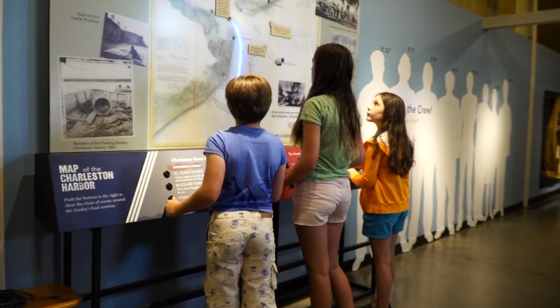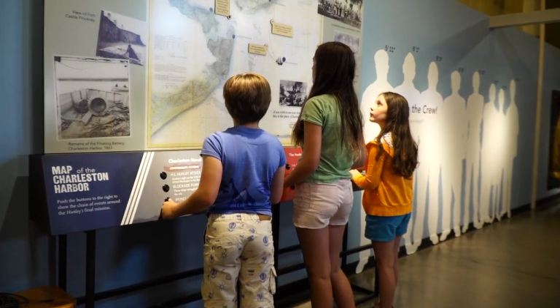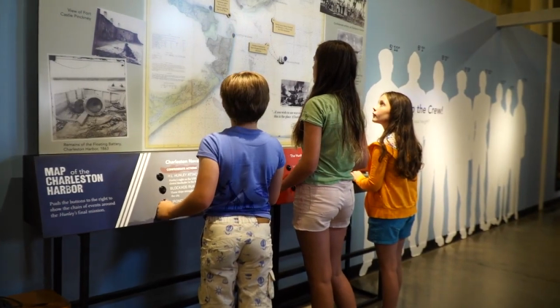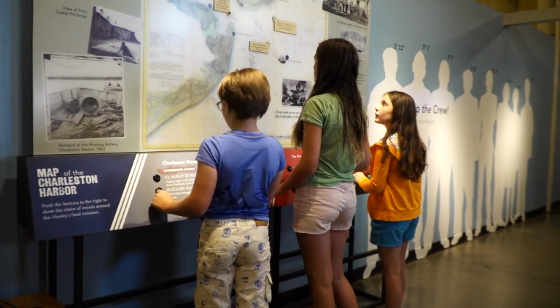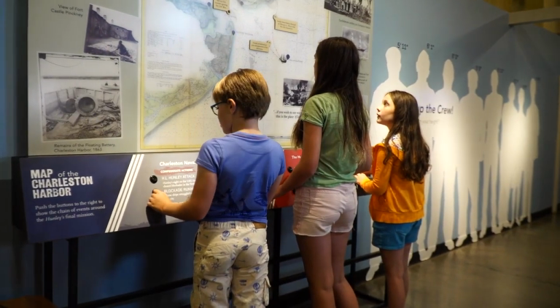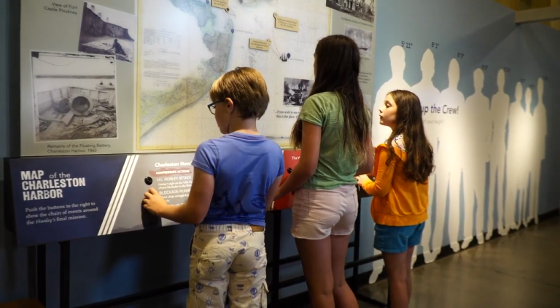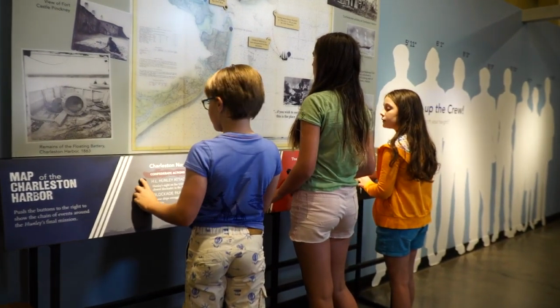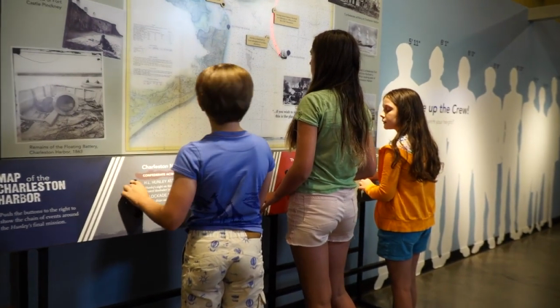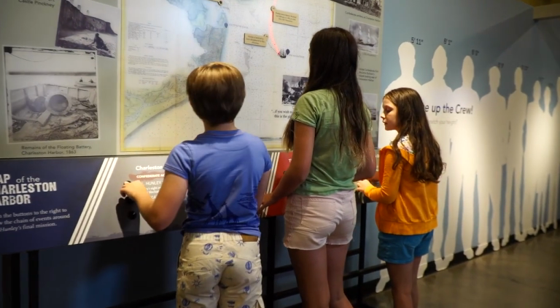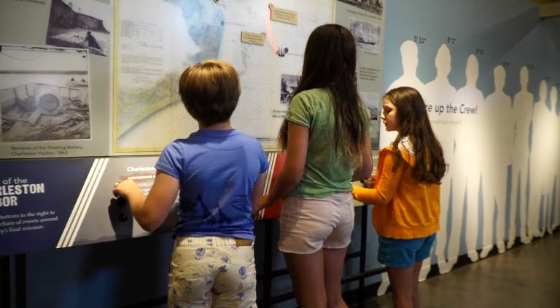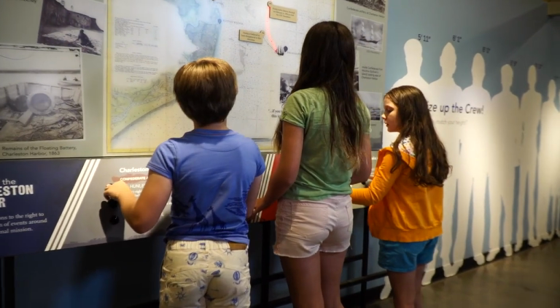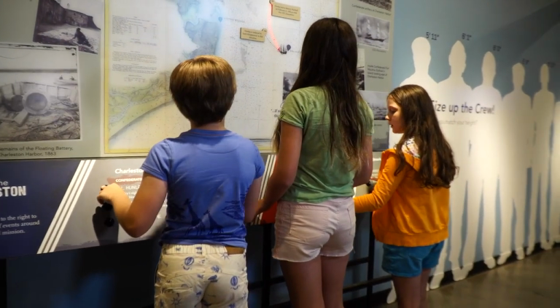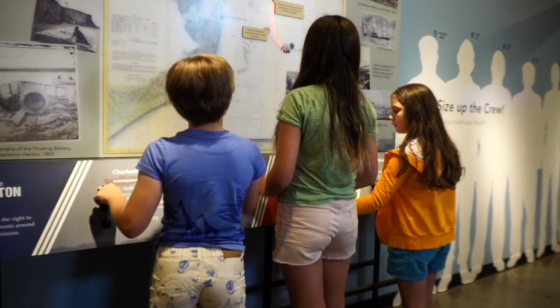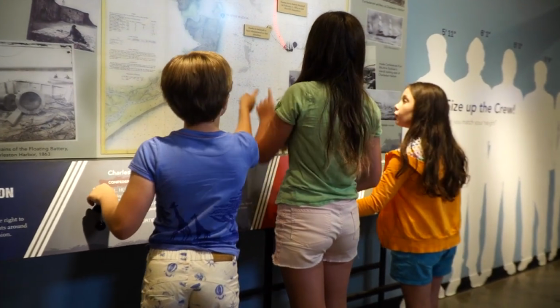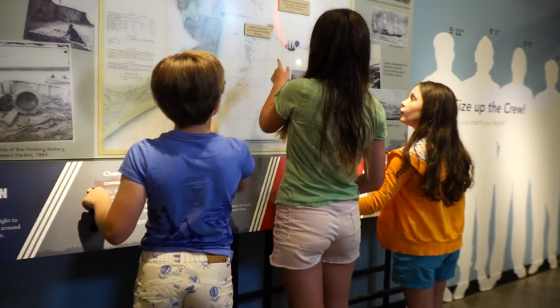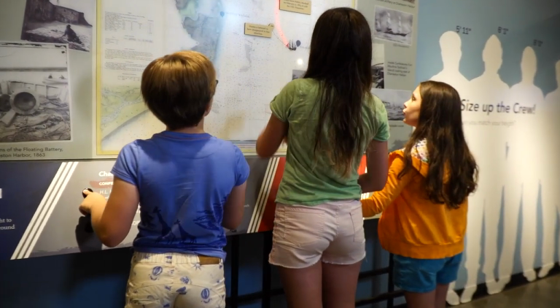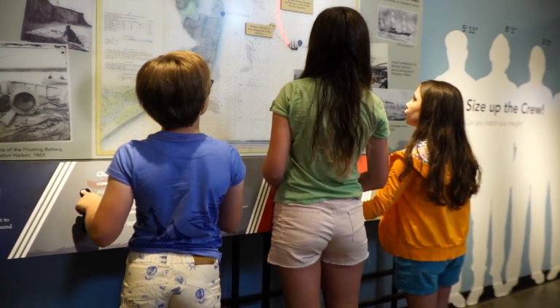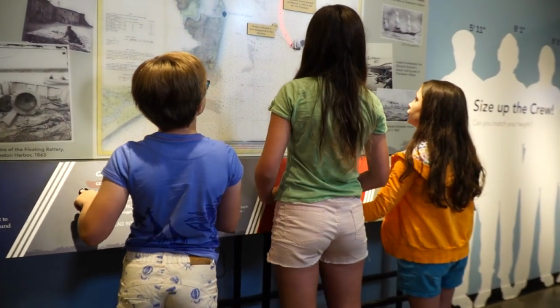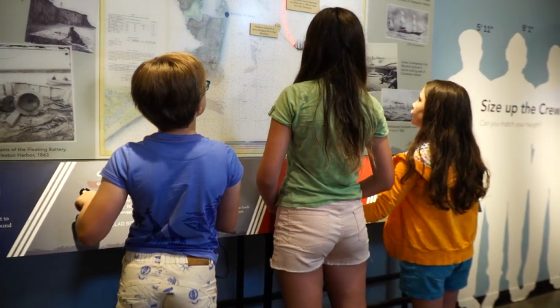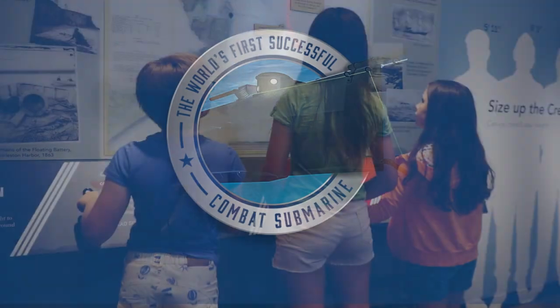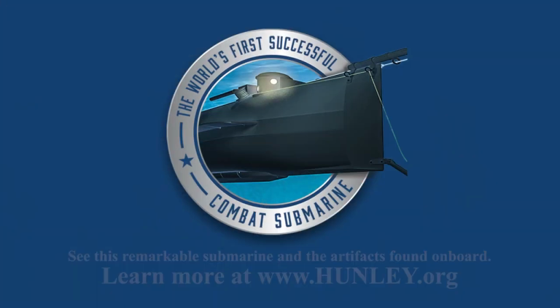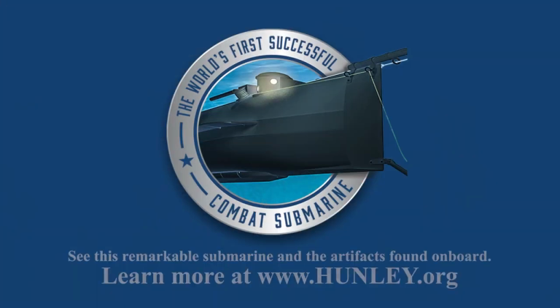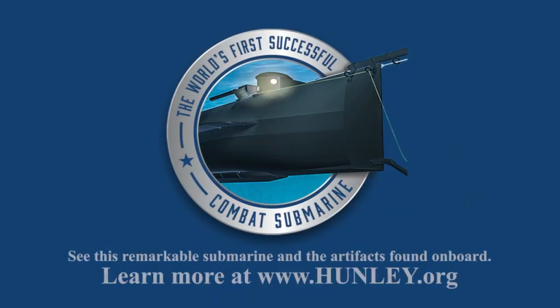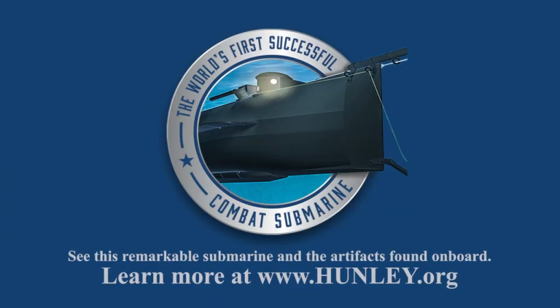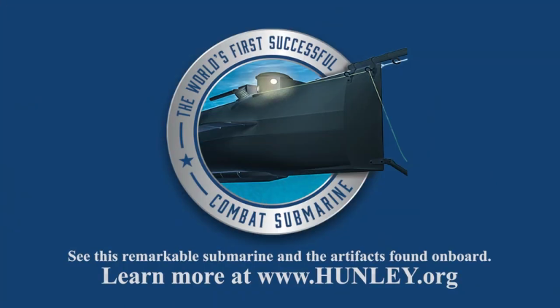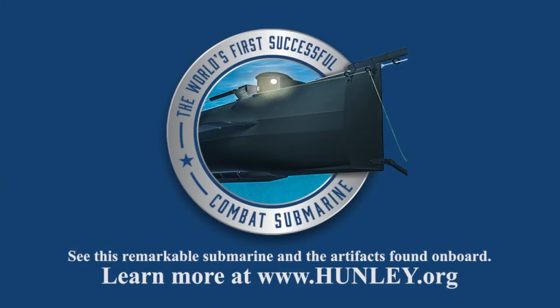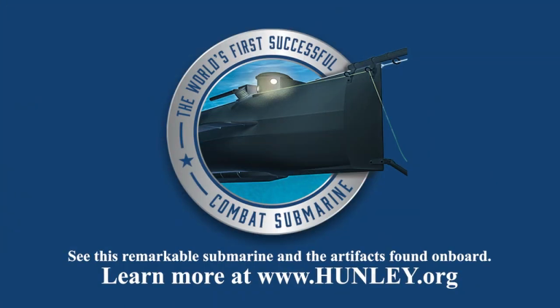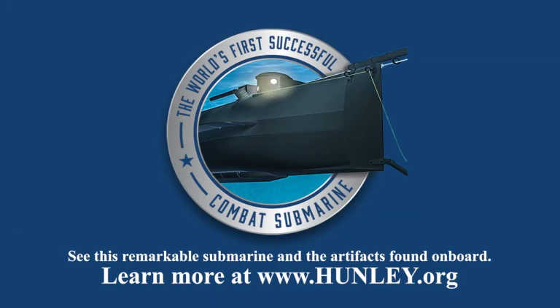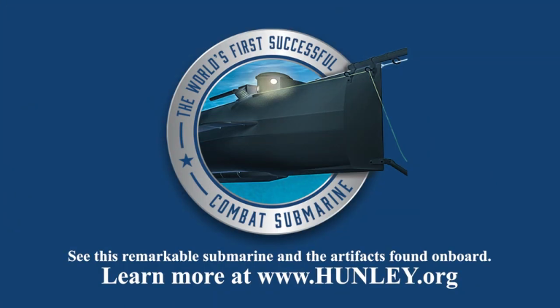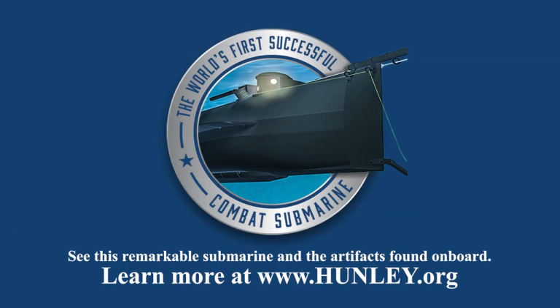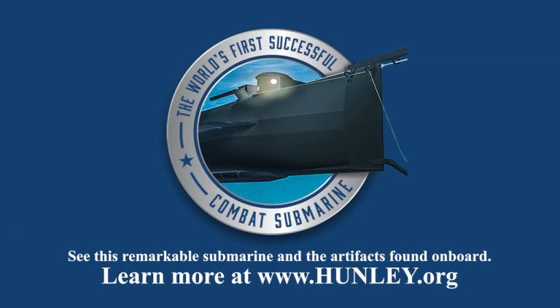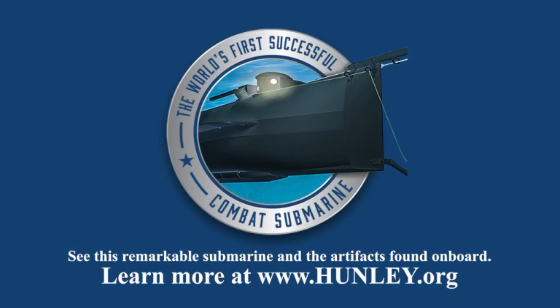See this new exhibit and many more artifacts during weekend visits to the Hunley. Visit Hunley.org.